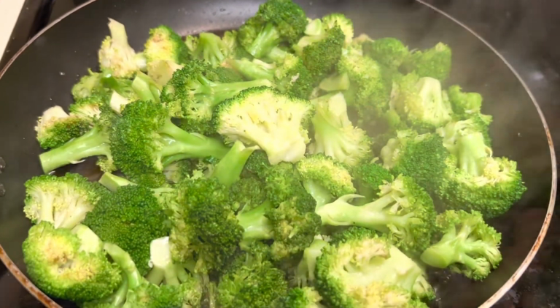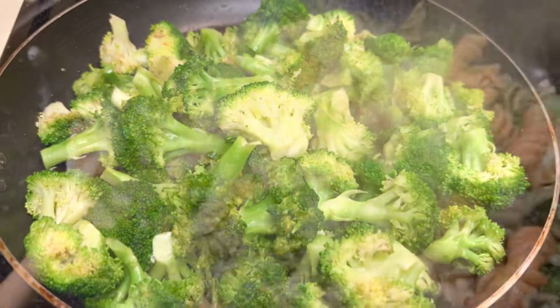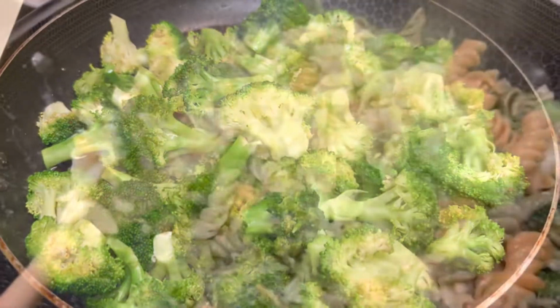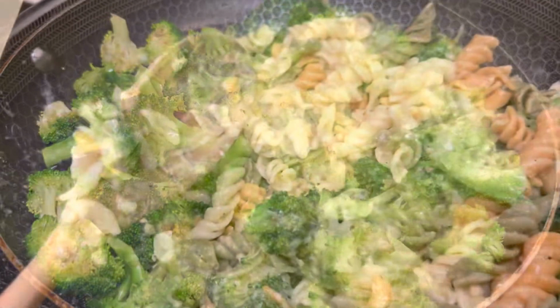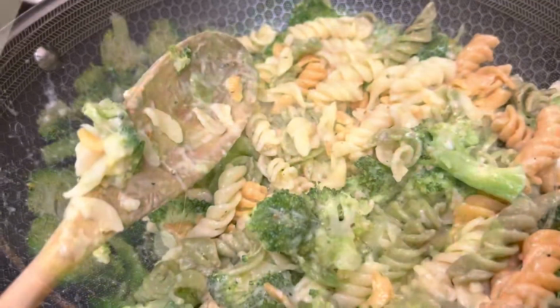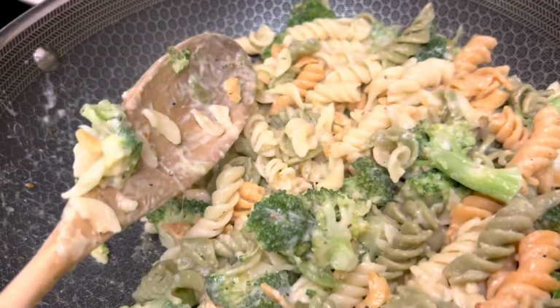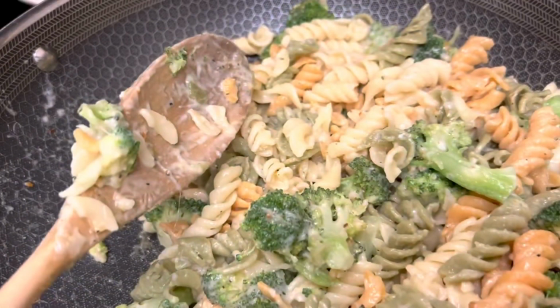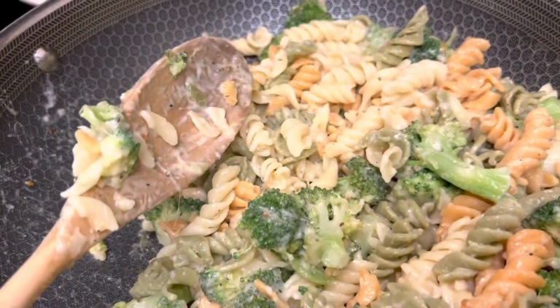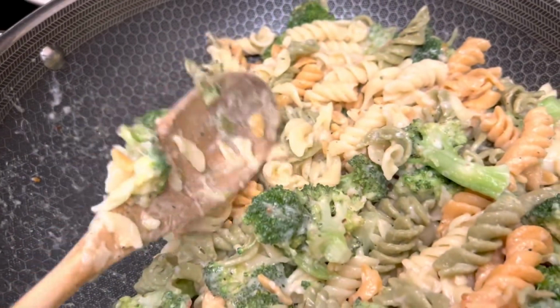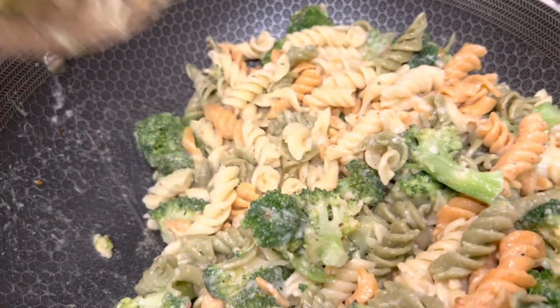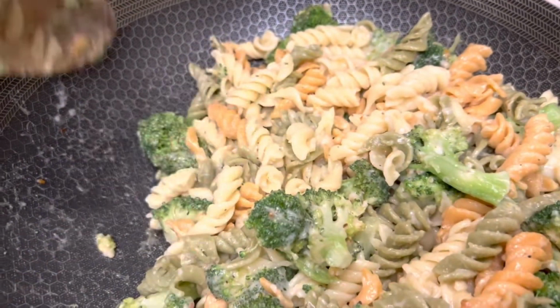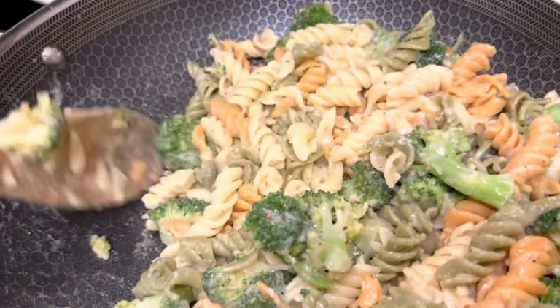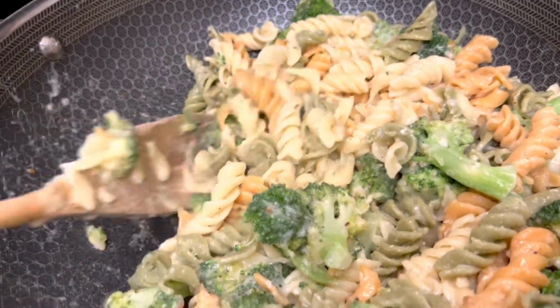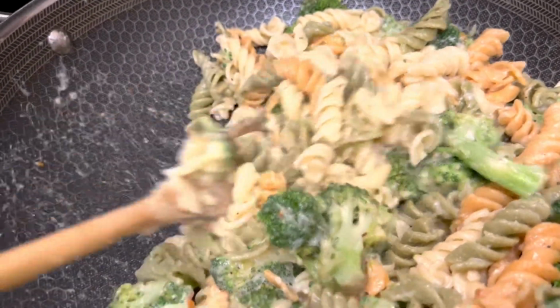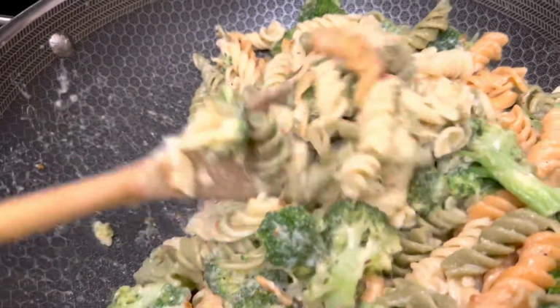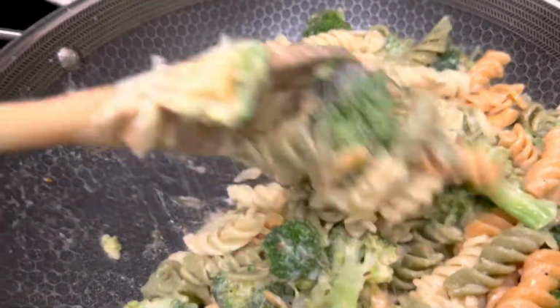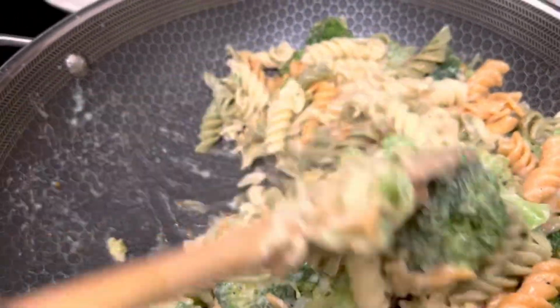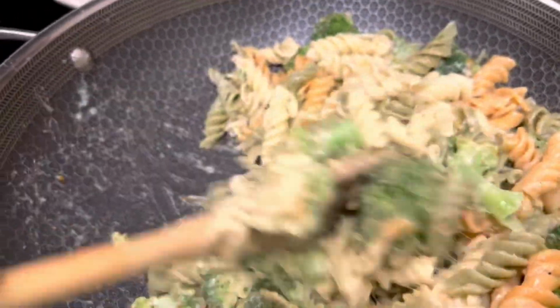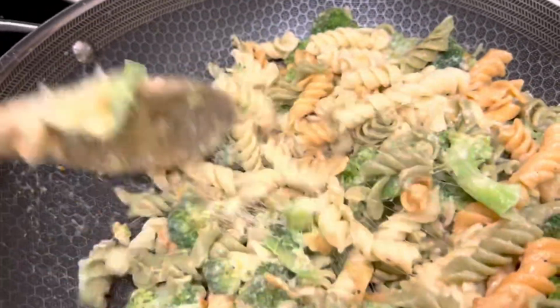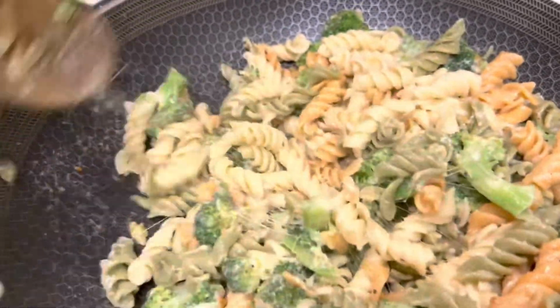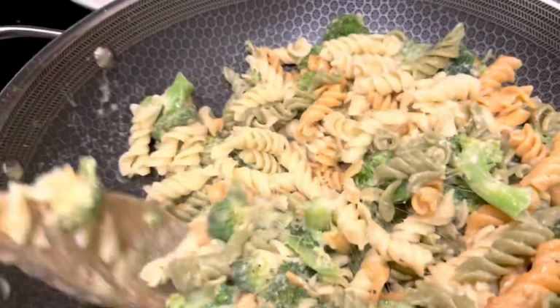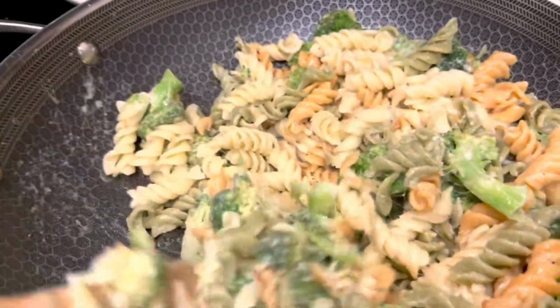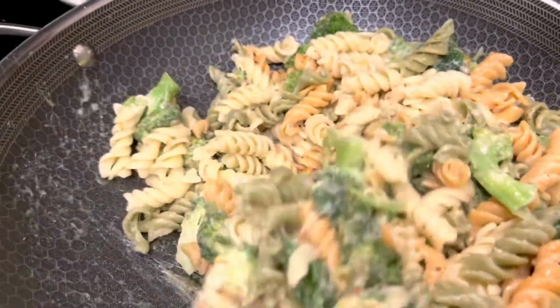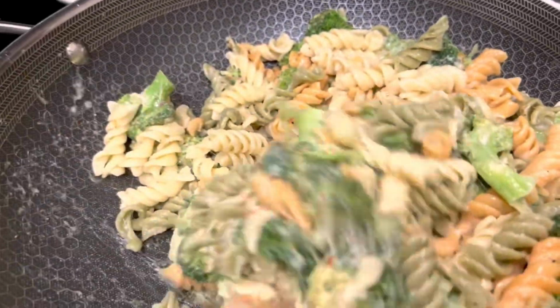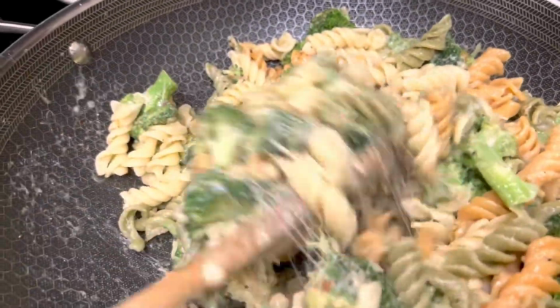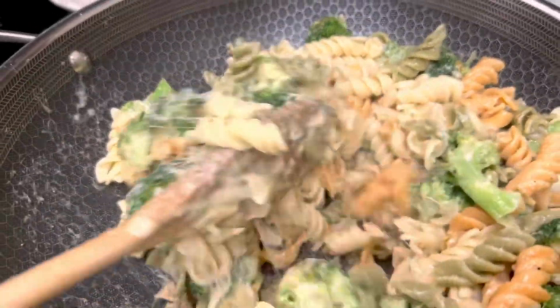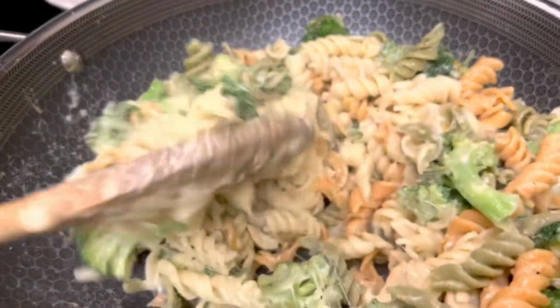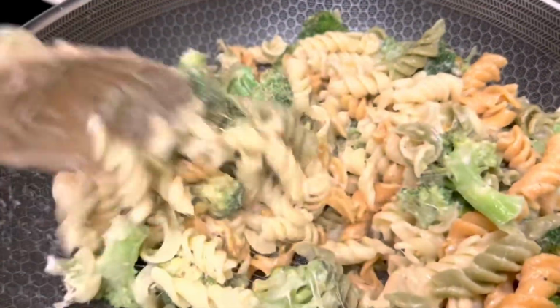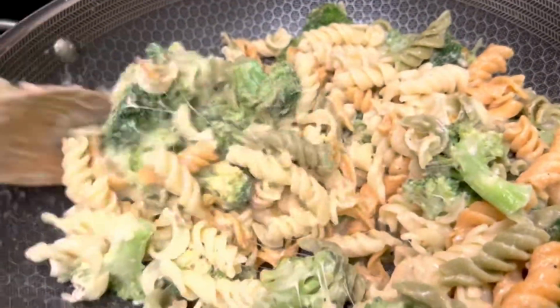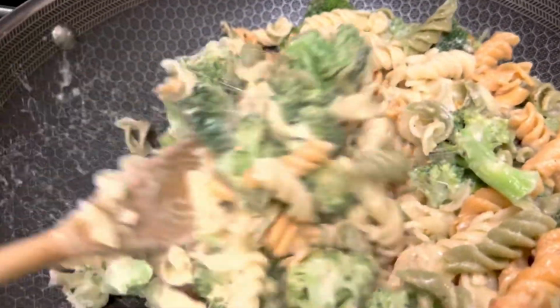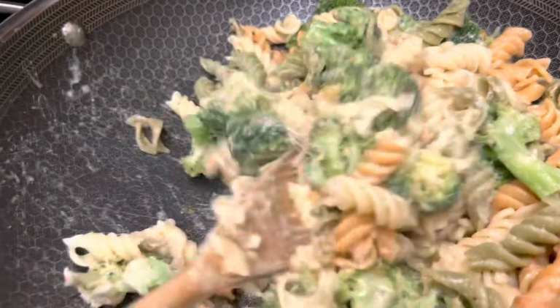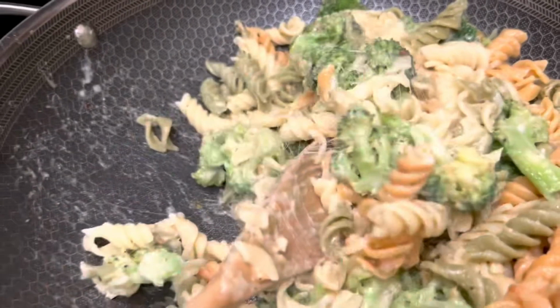Stay tuned. This is the rainbow pasta with broccoli and mozzarella cheese.